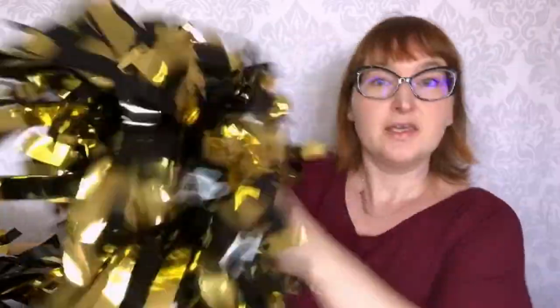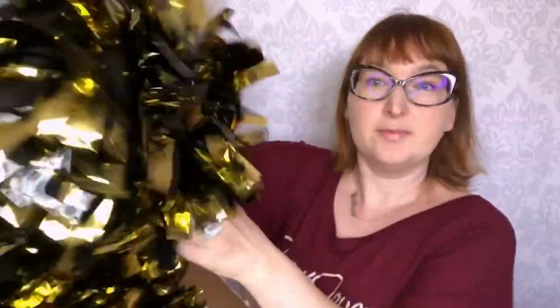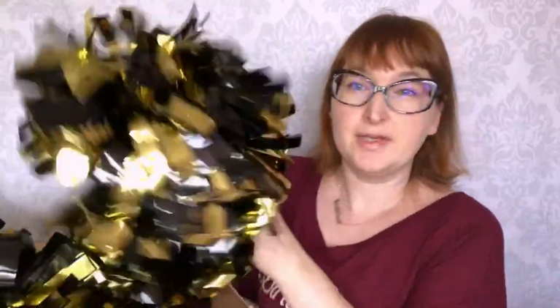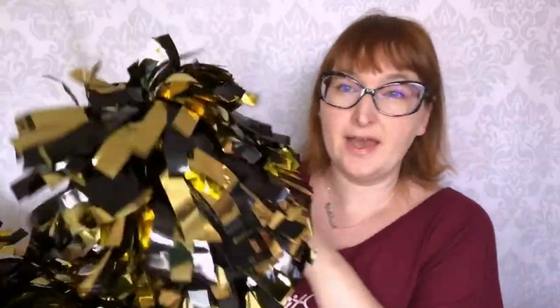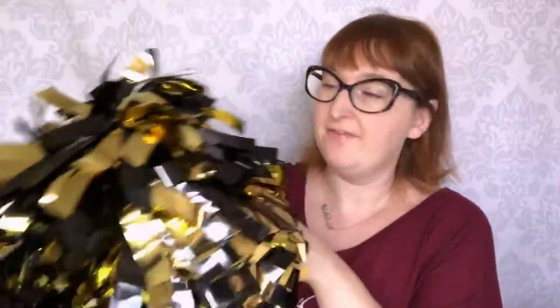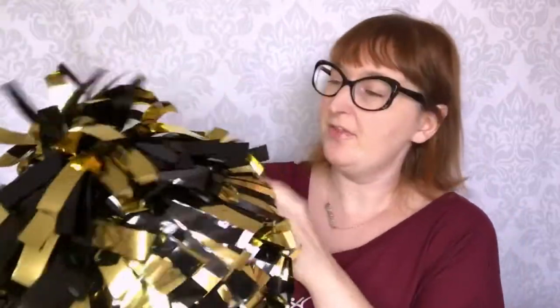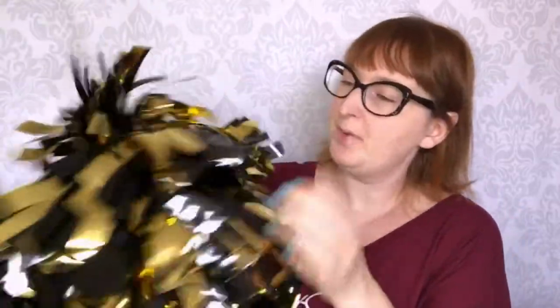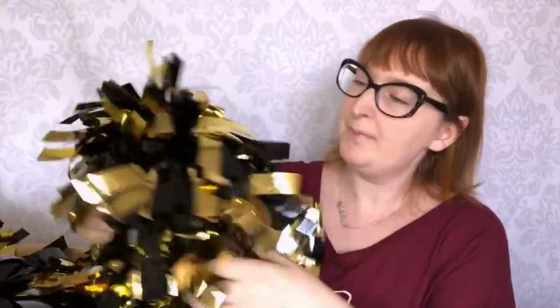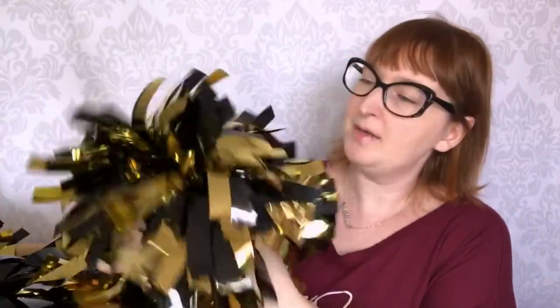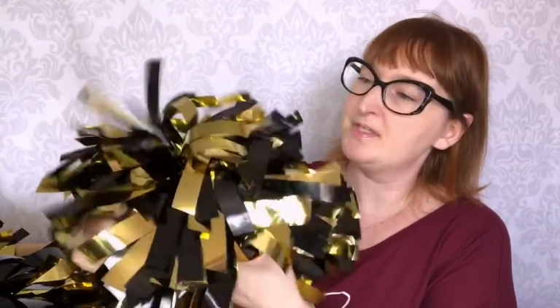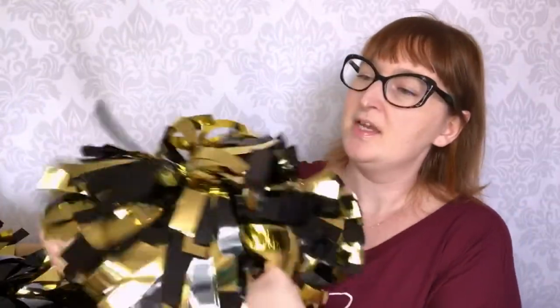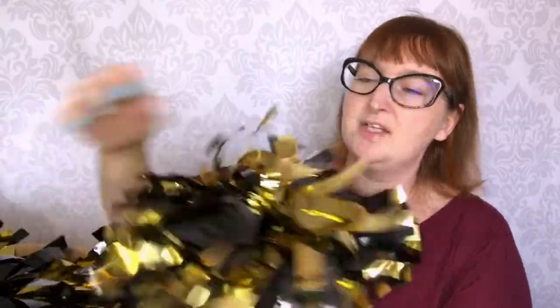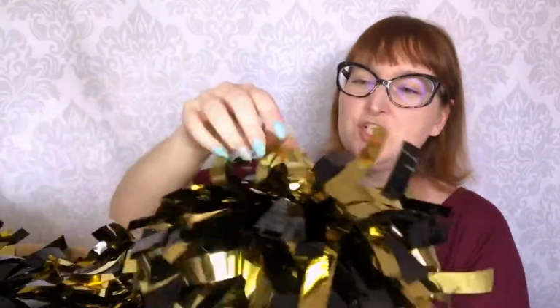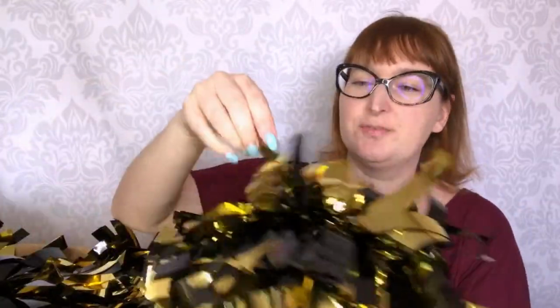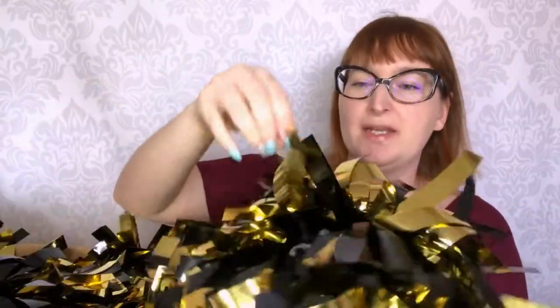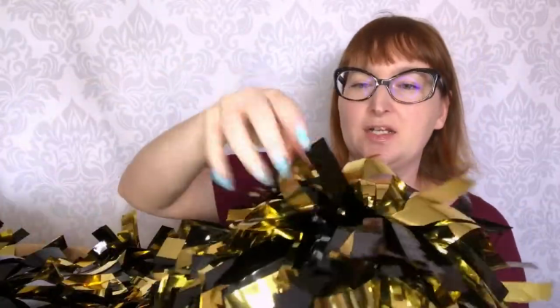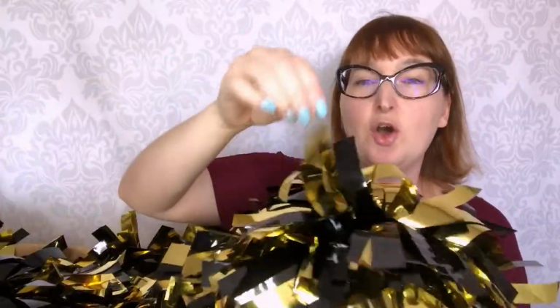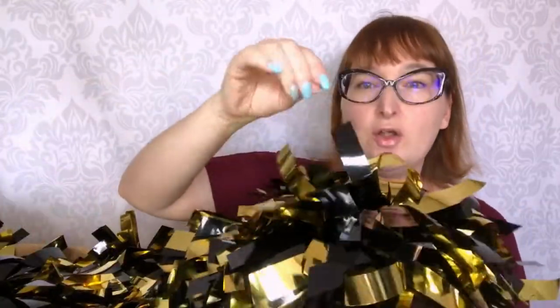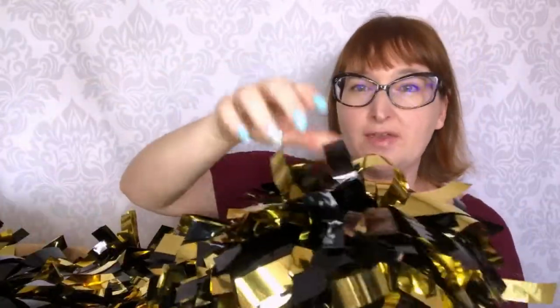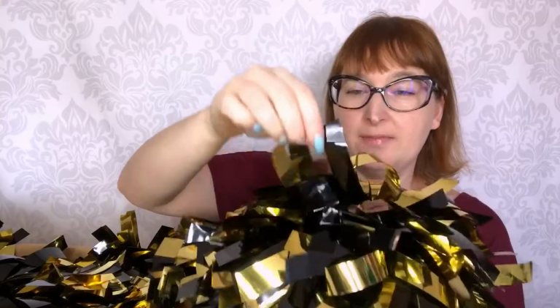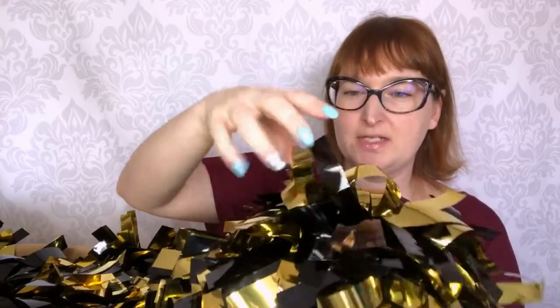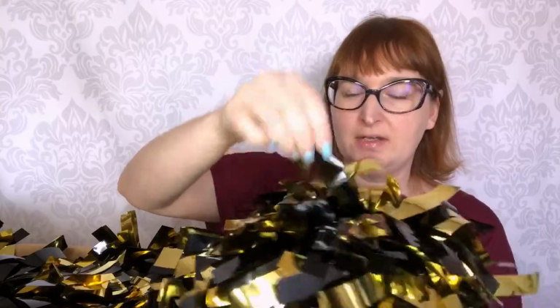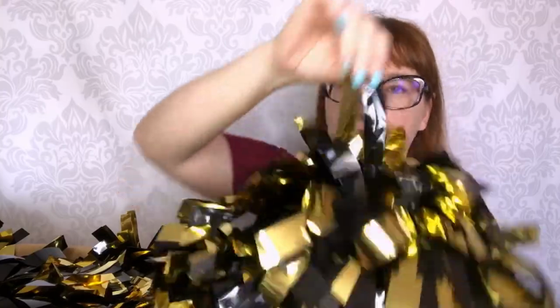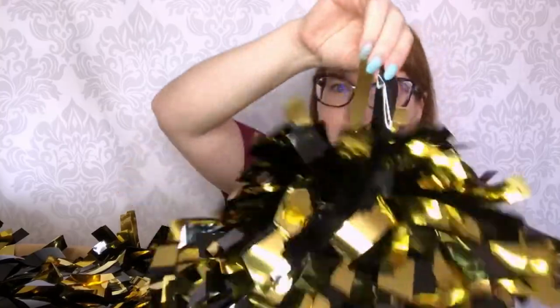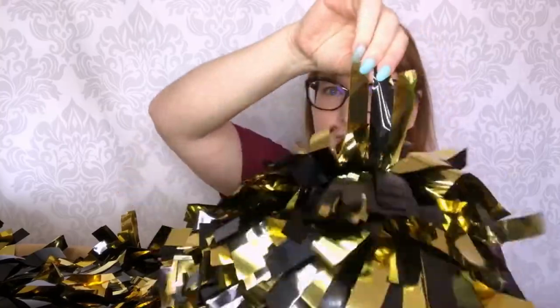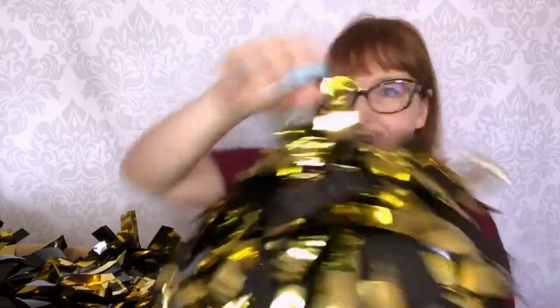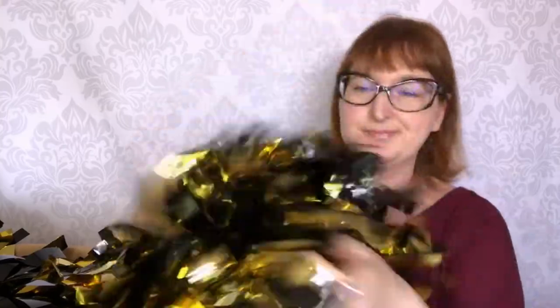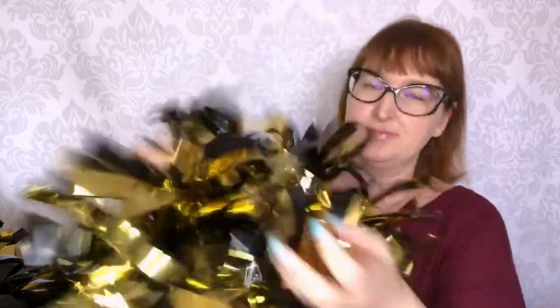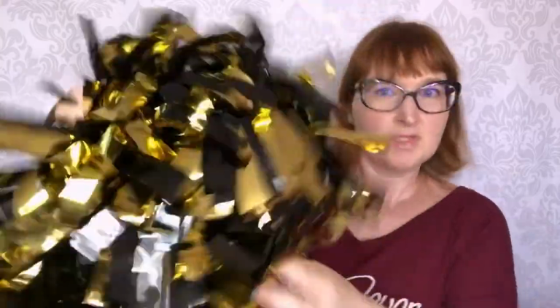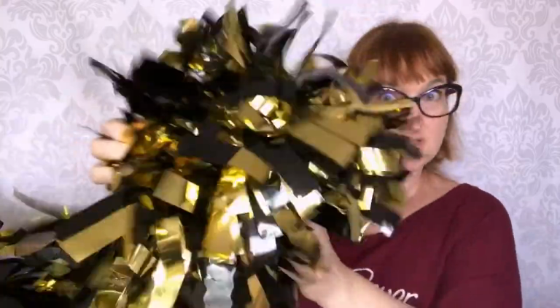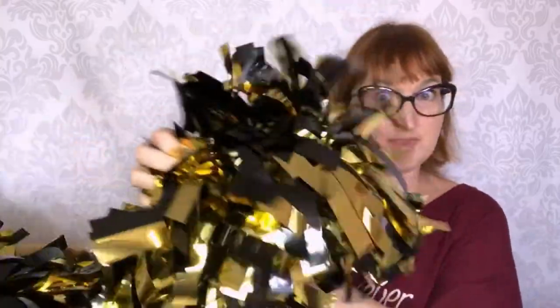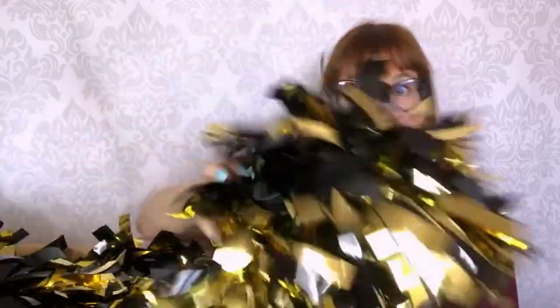Here we have other pom-poms. They are just metallic gold and metallic black — same size.